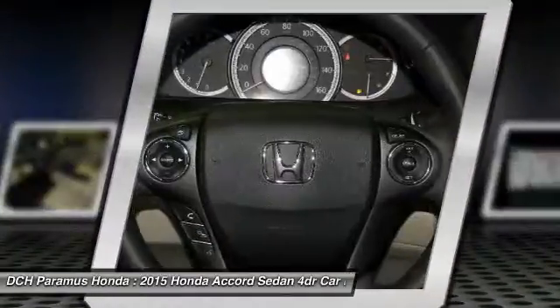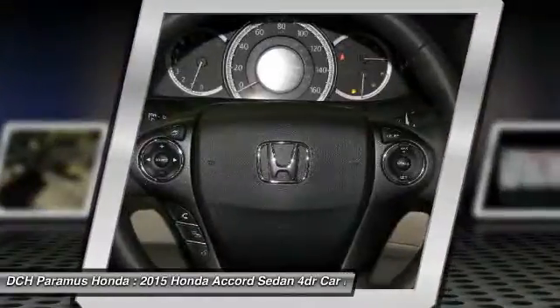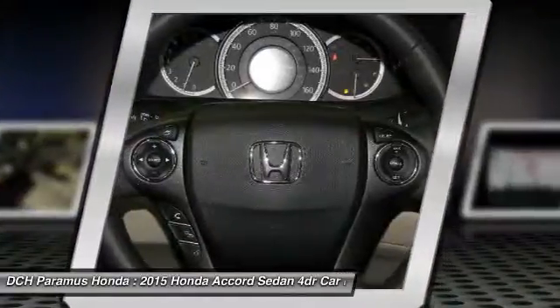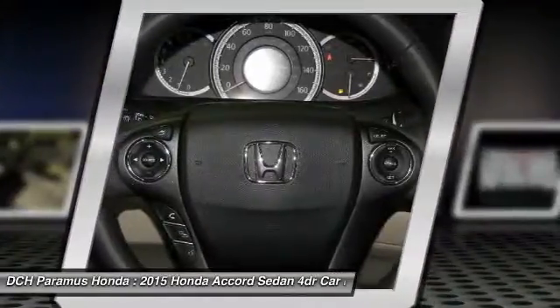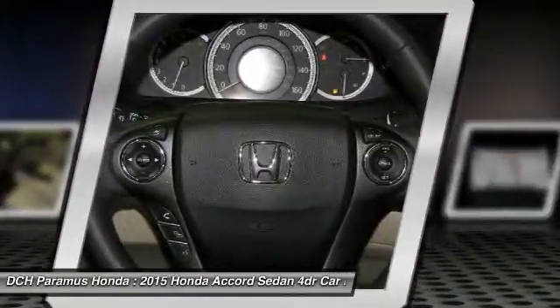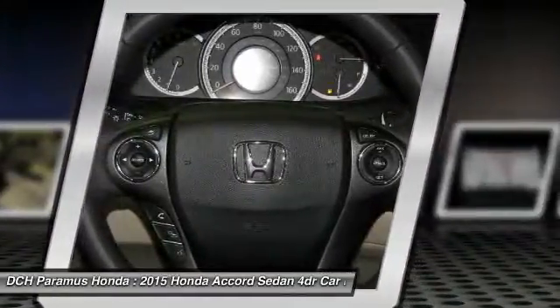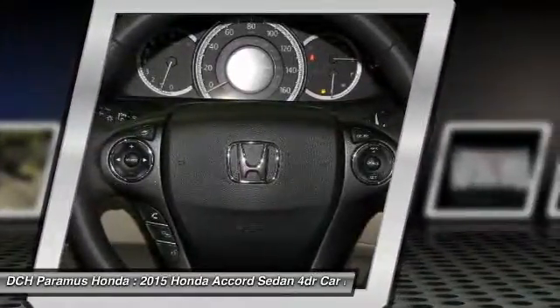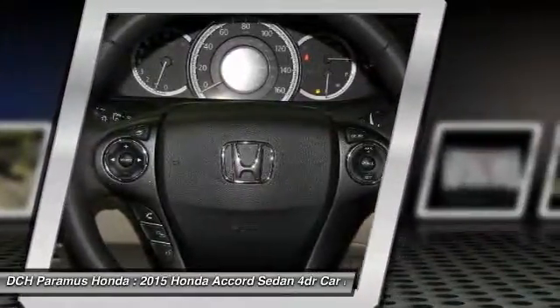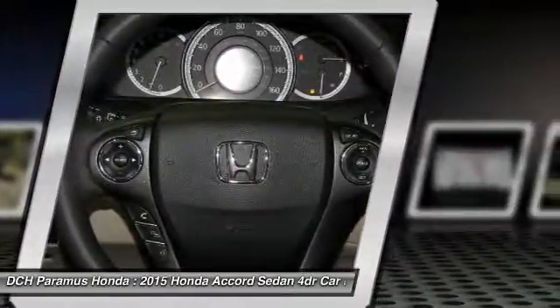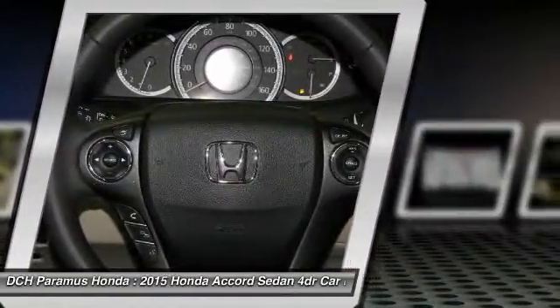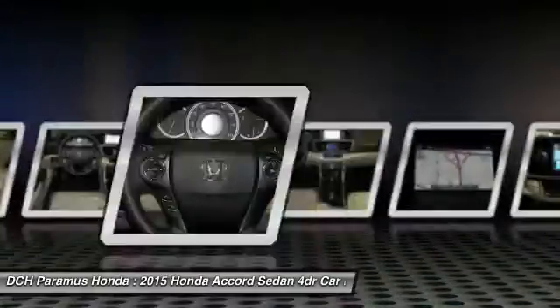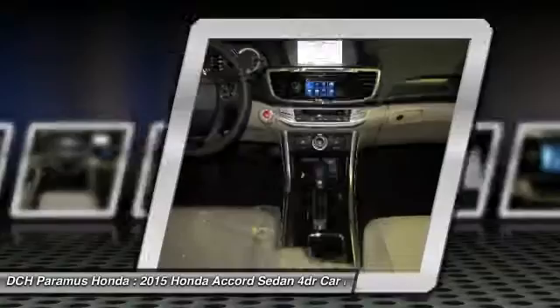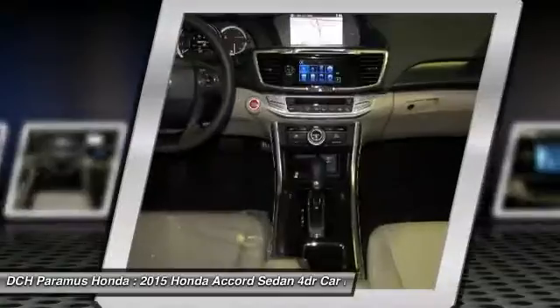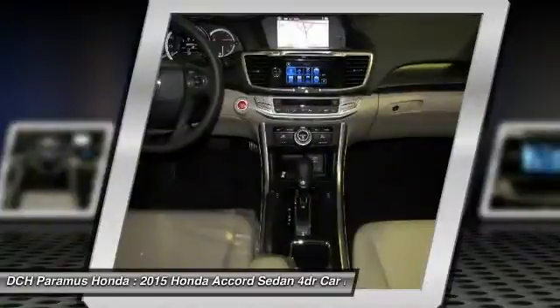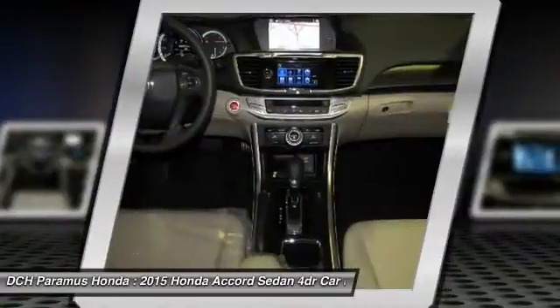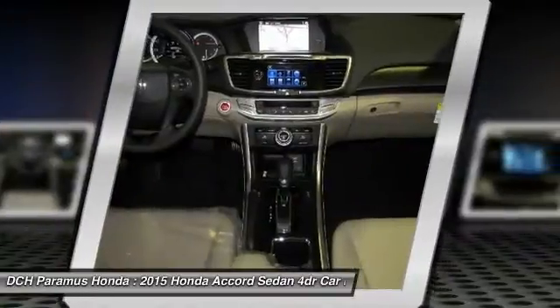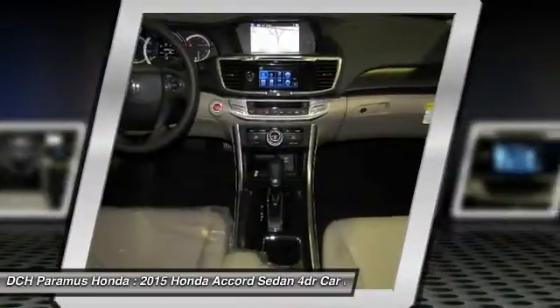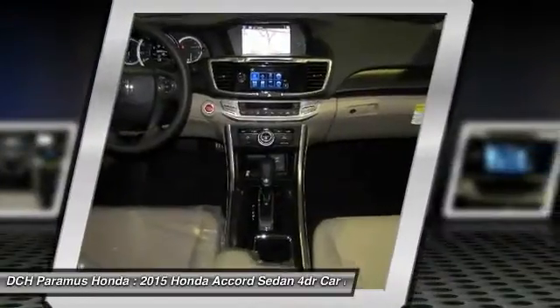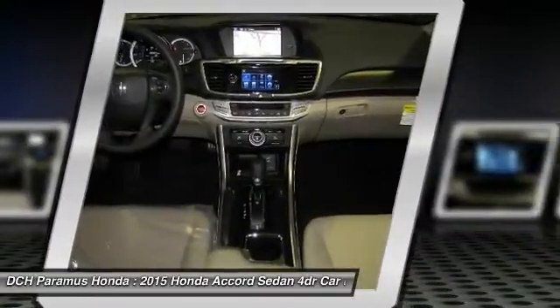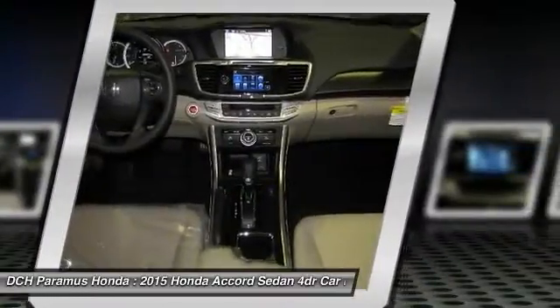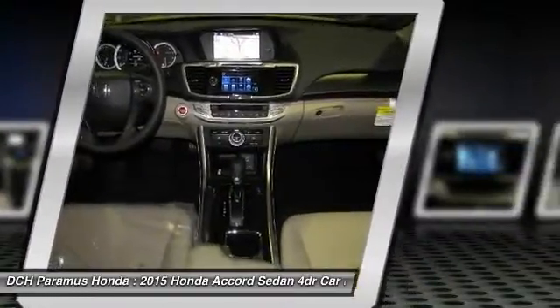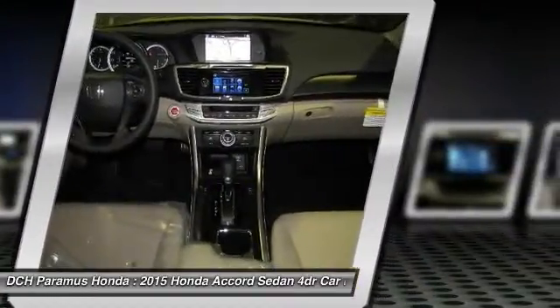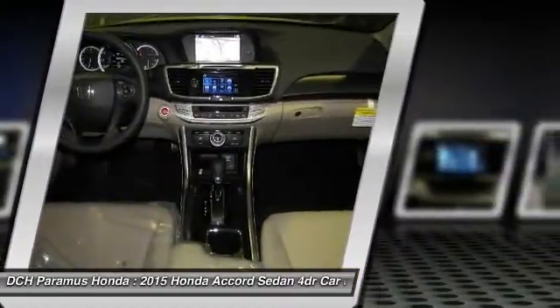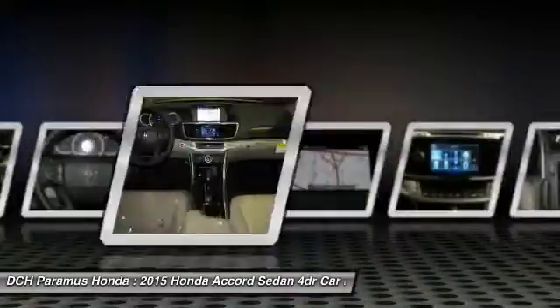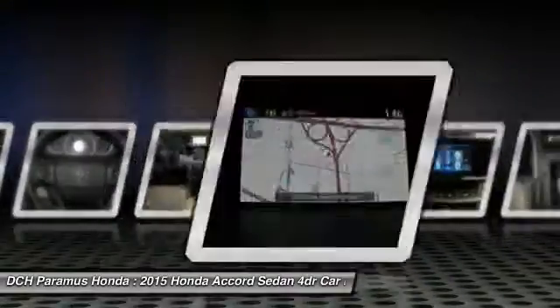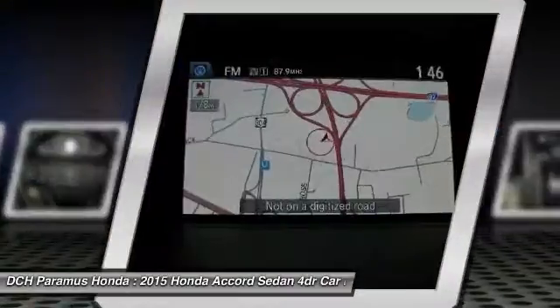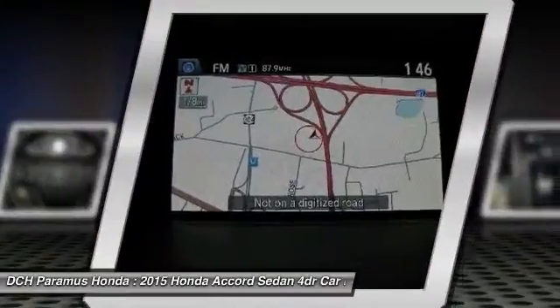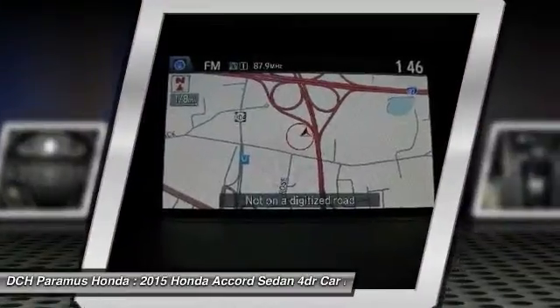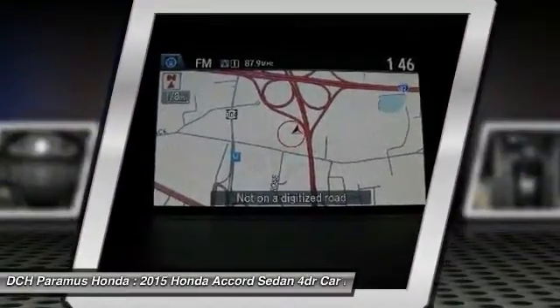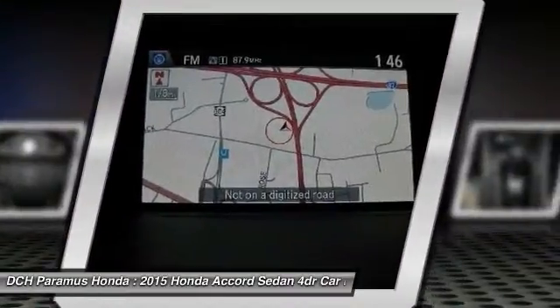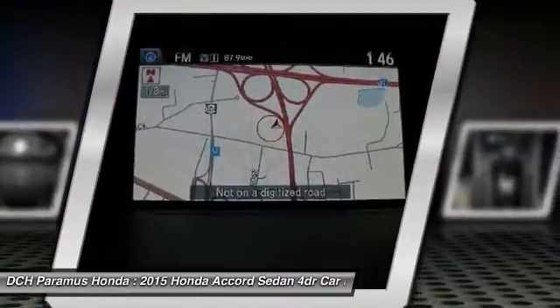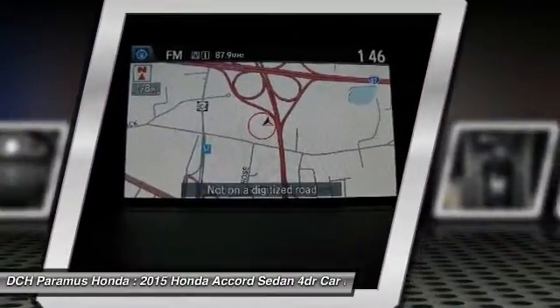Aluminum wheels, keyless entry, cruise control, hard disk drive media storage, four-wheel disc brakes.